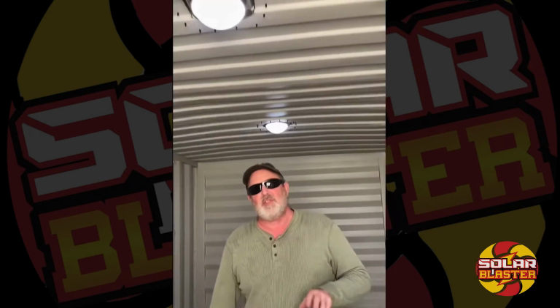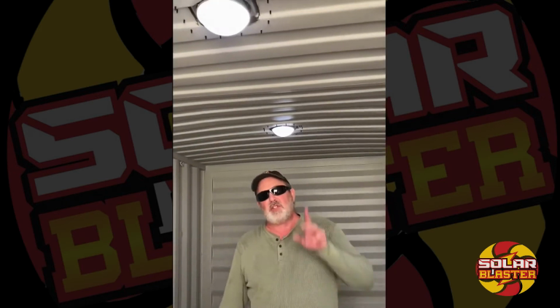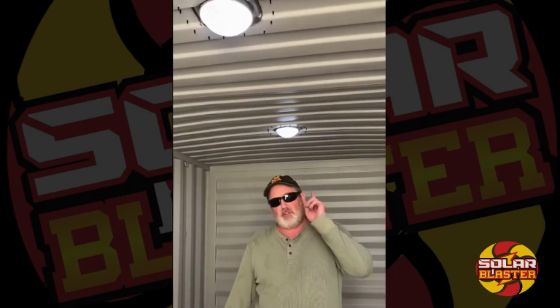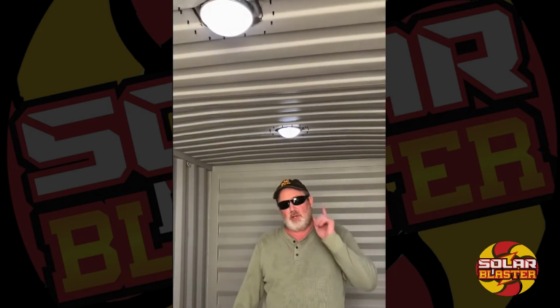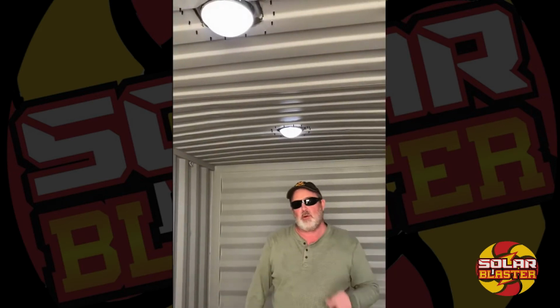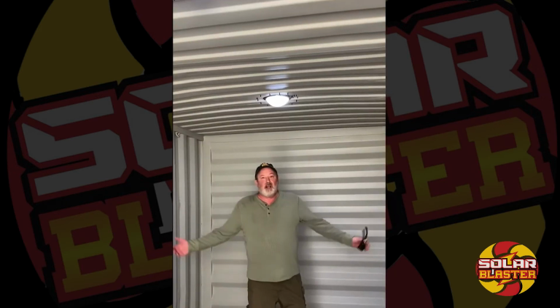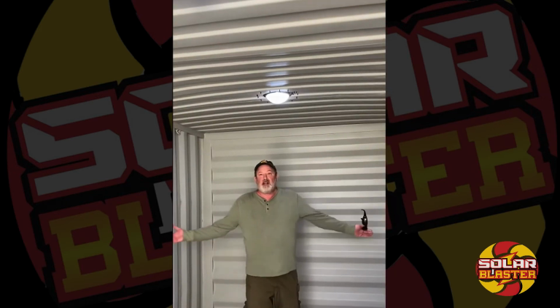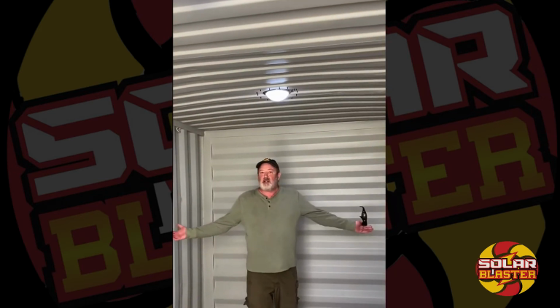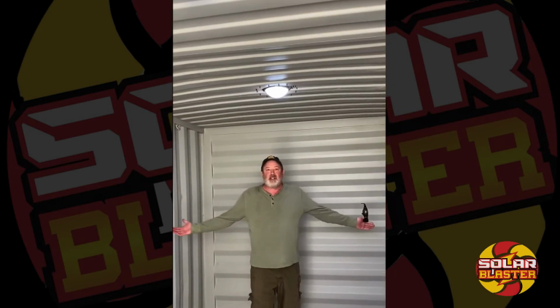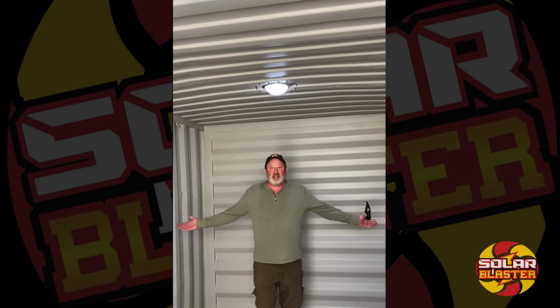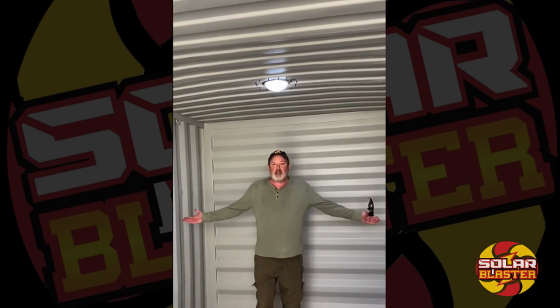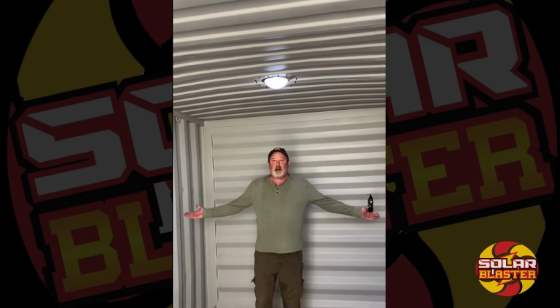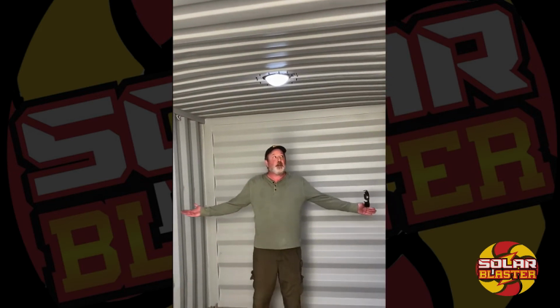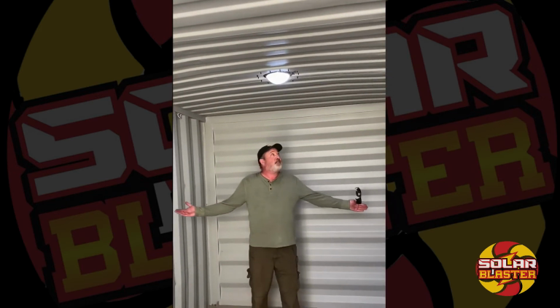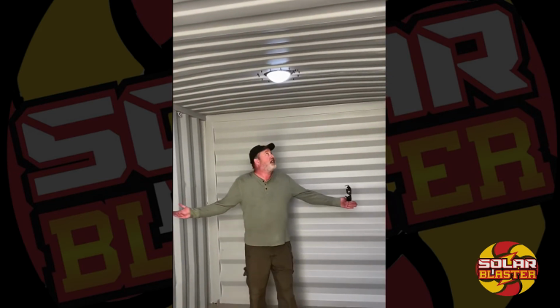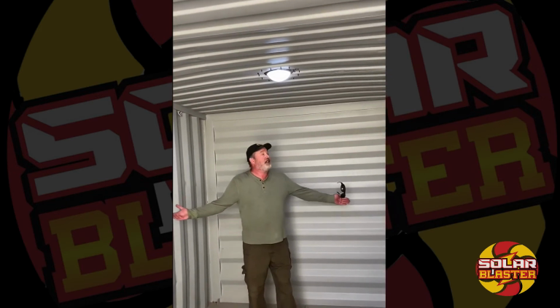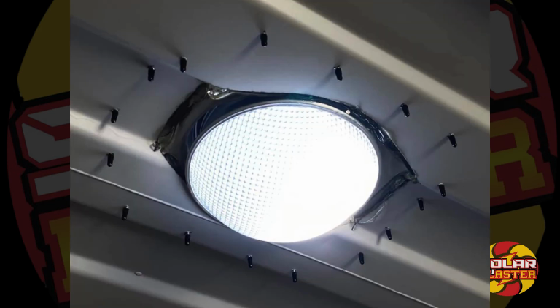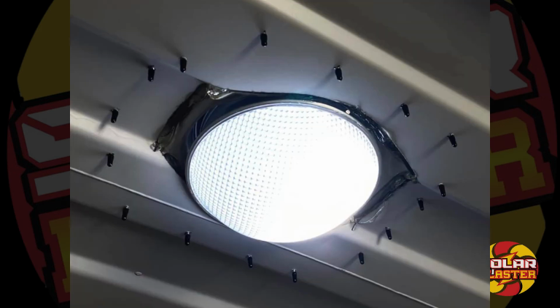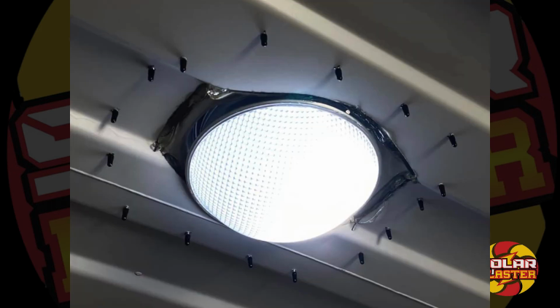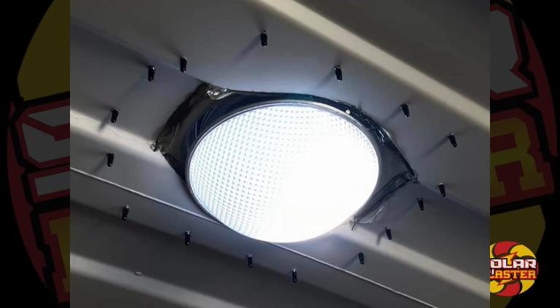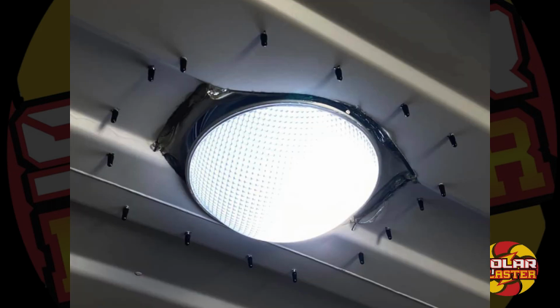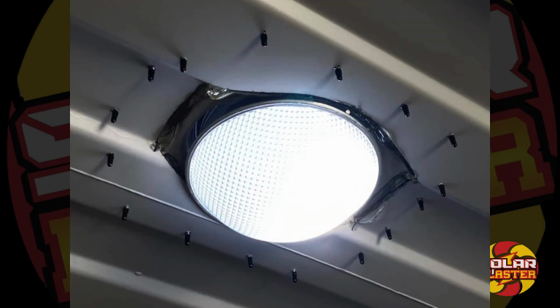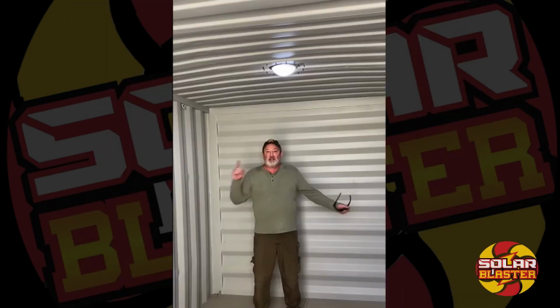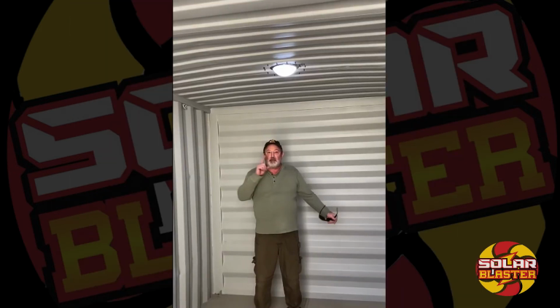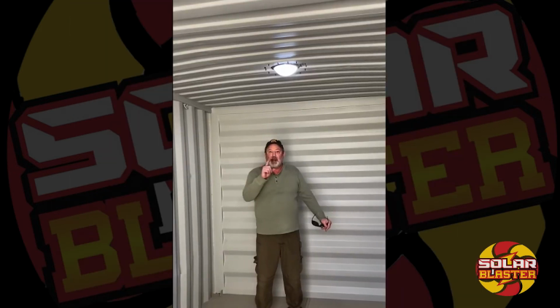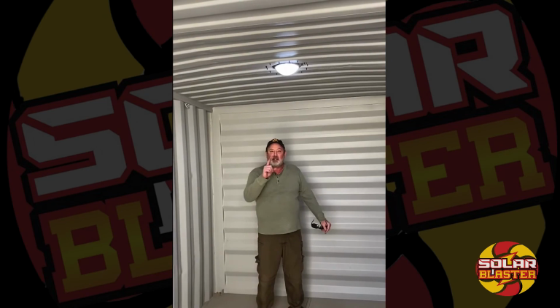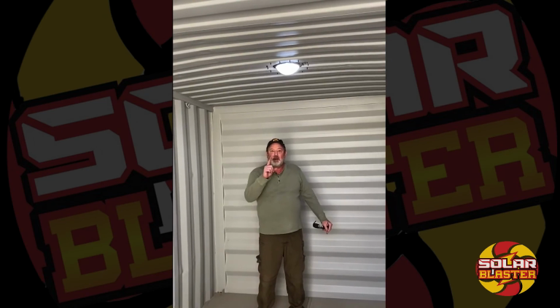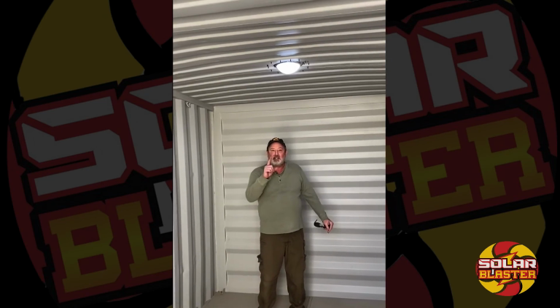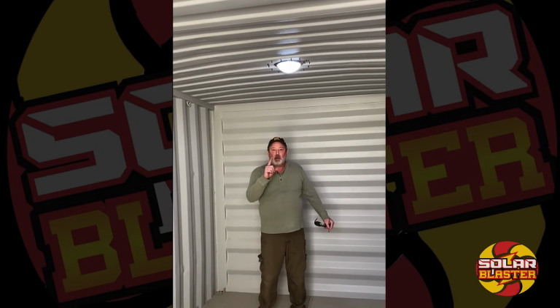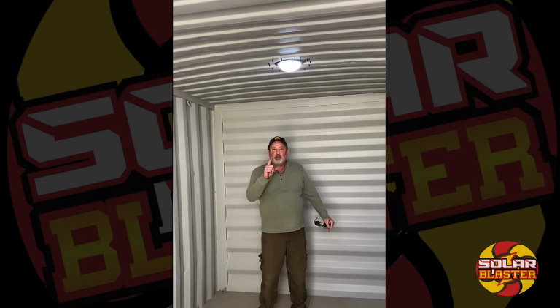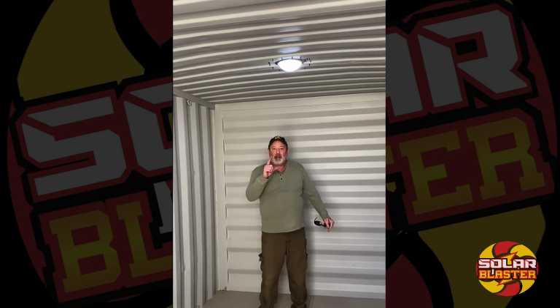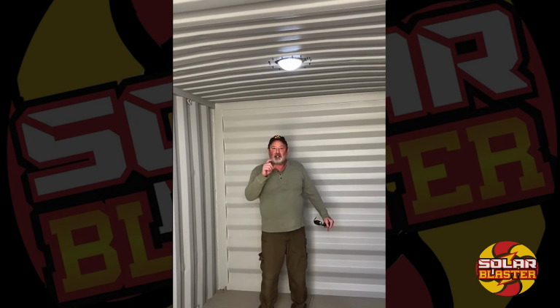We've installed two, and you can see it's lit up beautifully in here. C-Blaster by Solar Blaster.